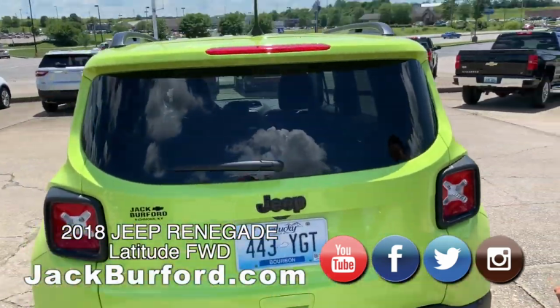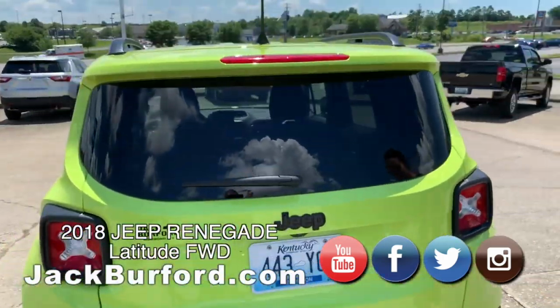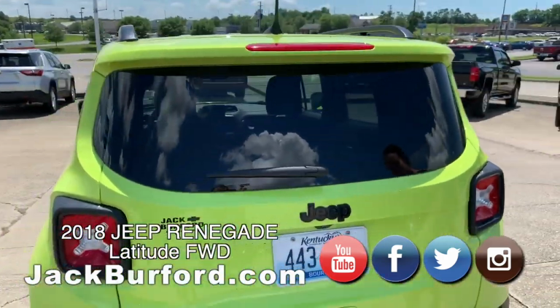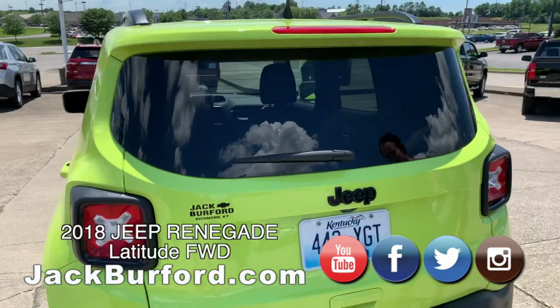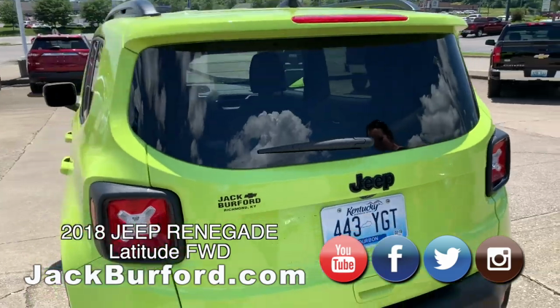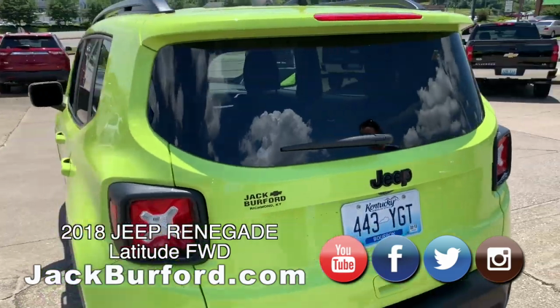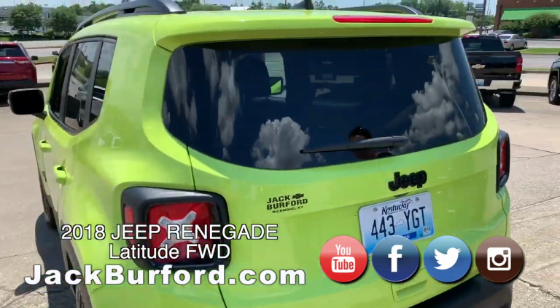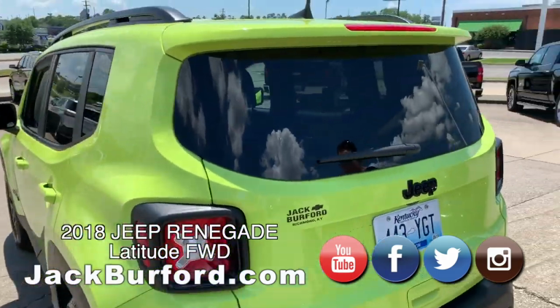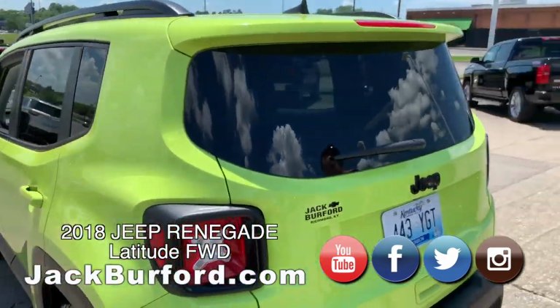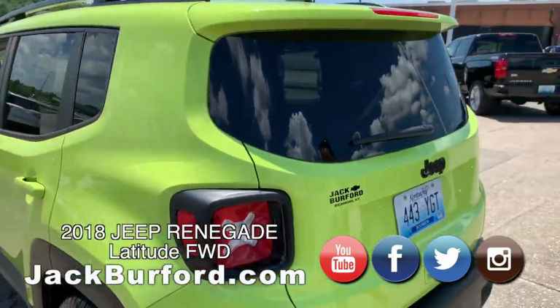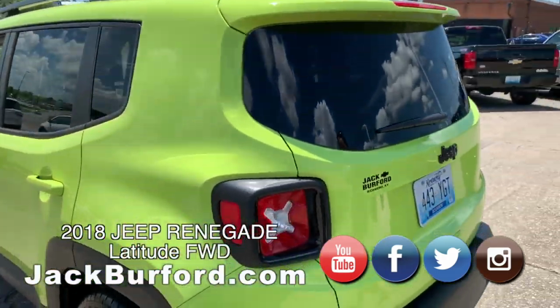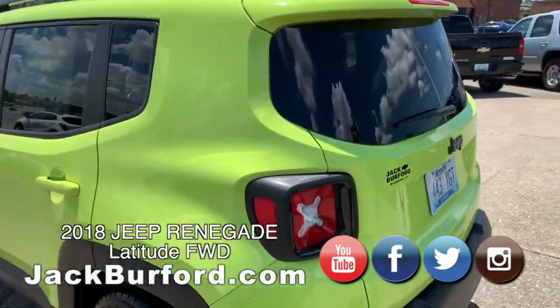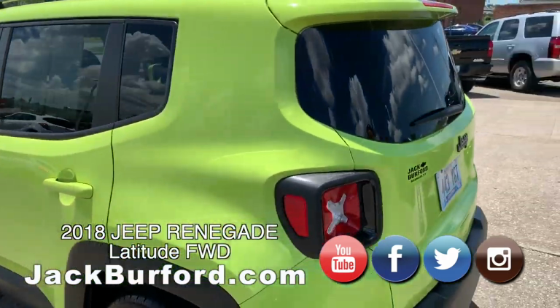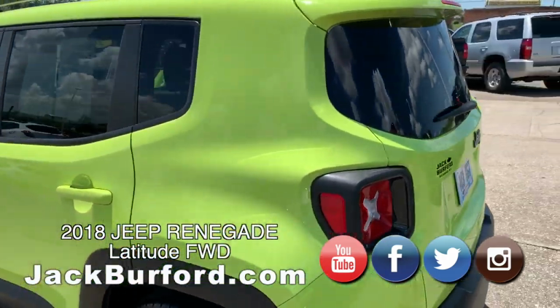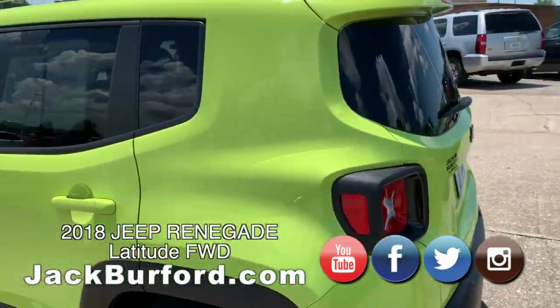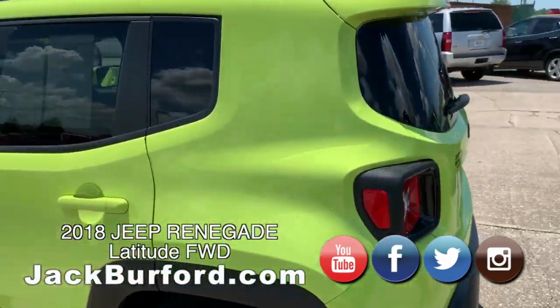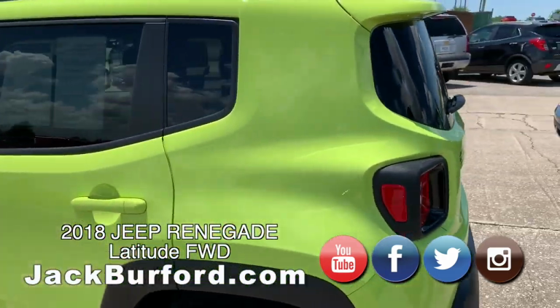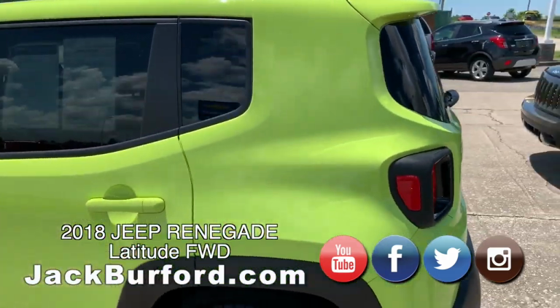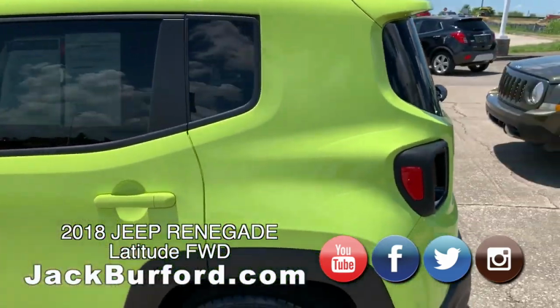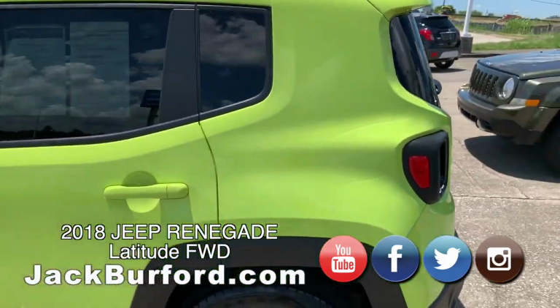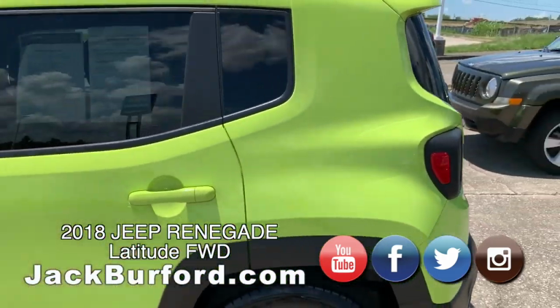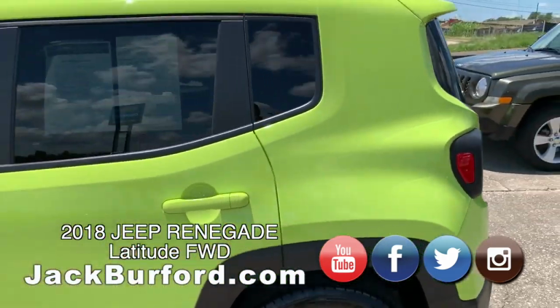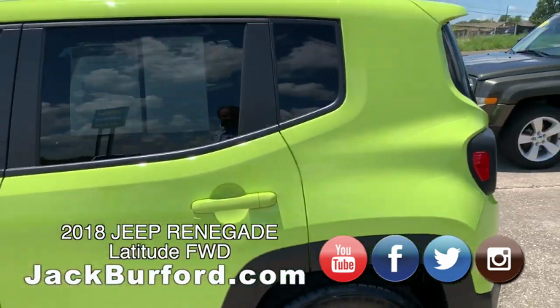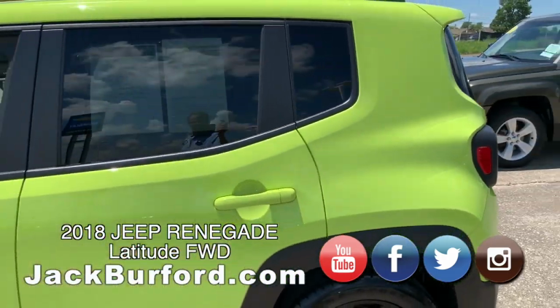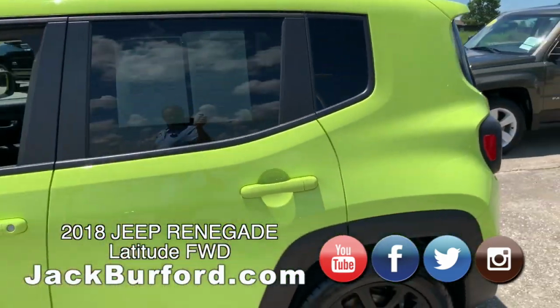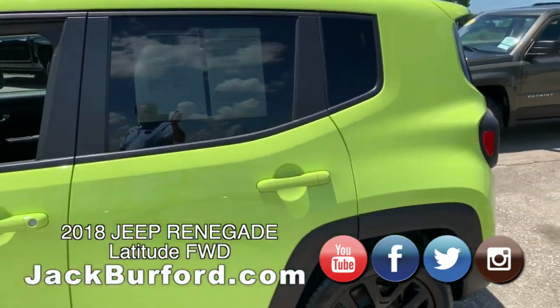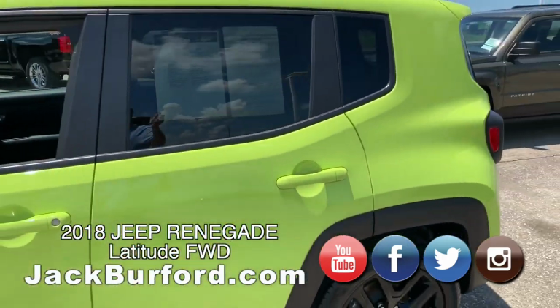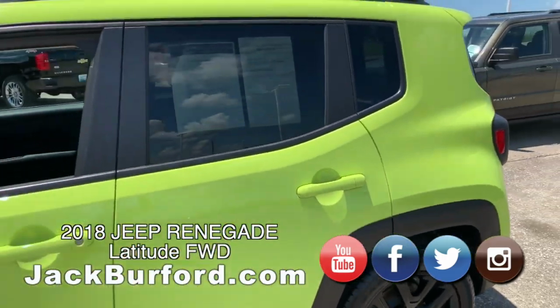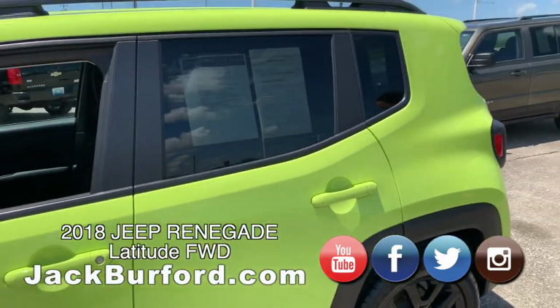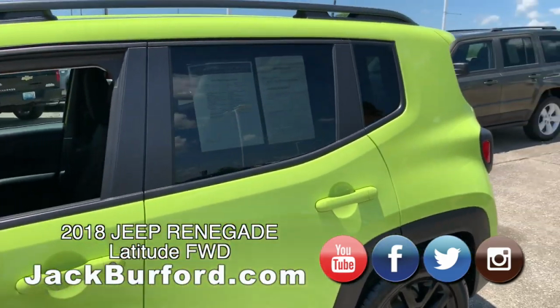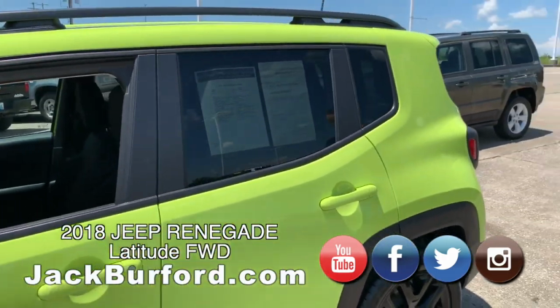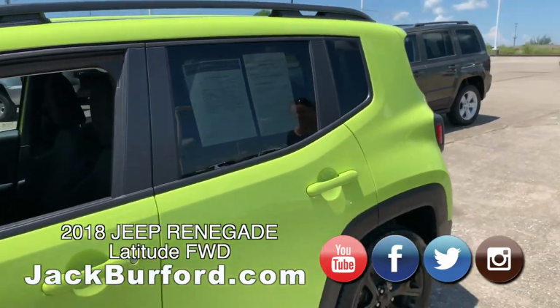It's gorgeous. I called it highlighter green — I don't know the actual color name for it.